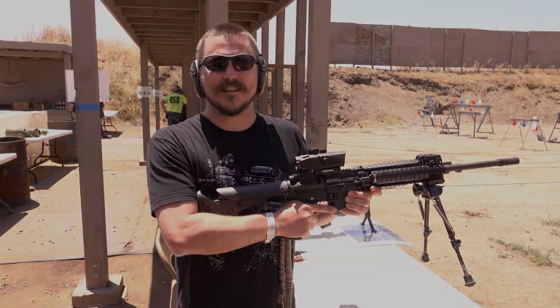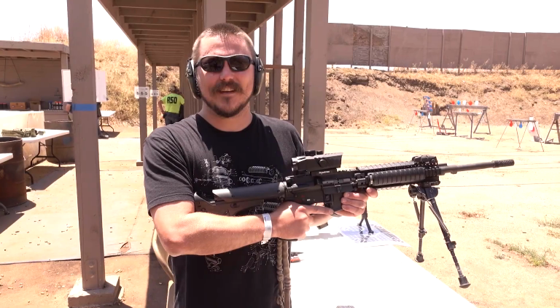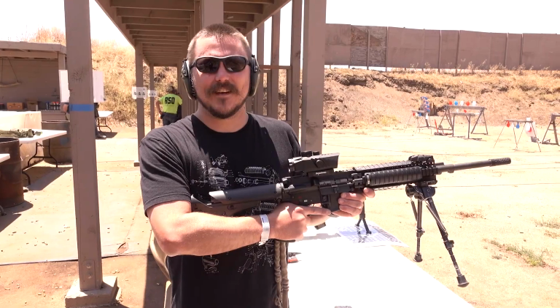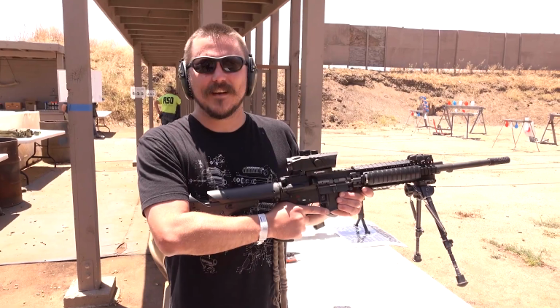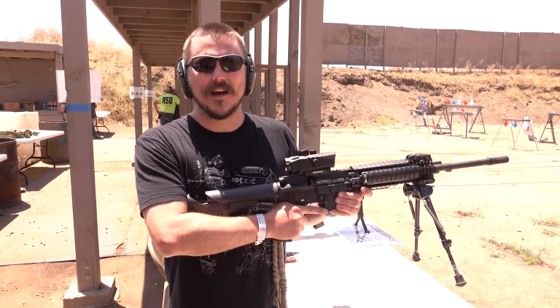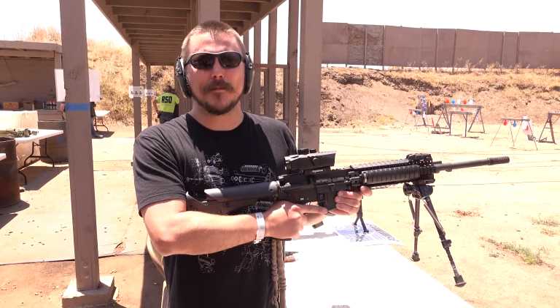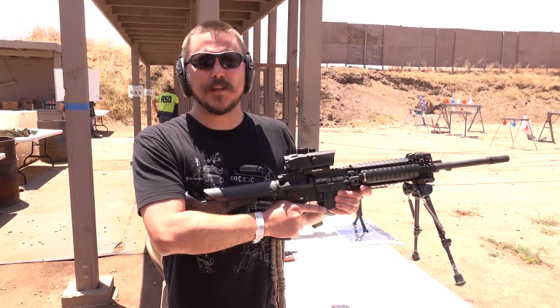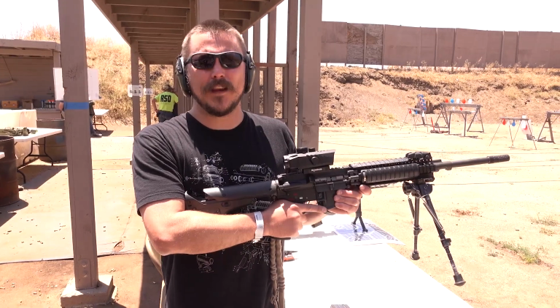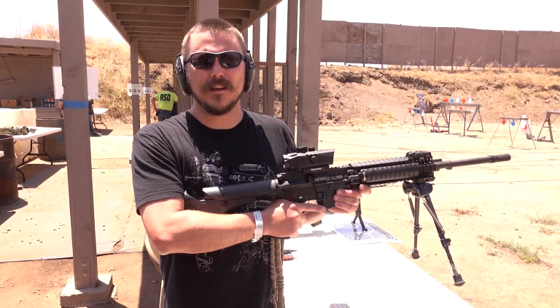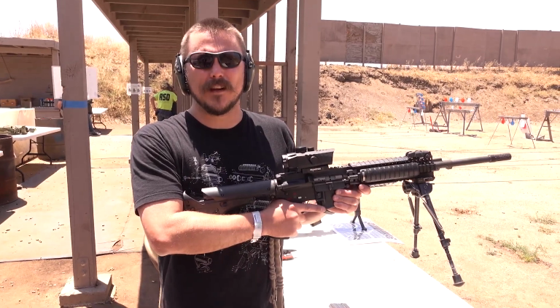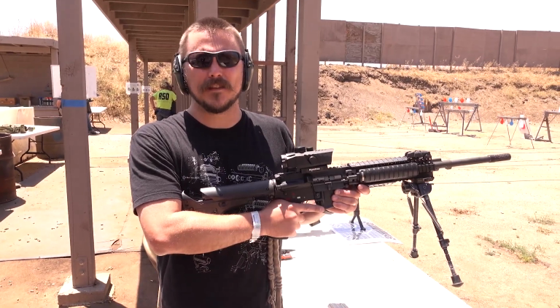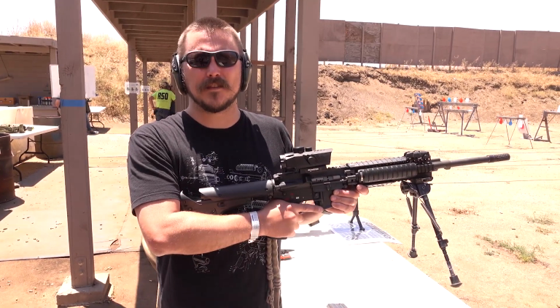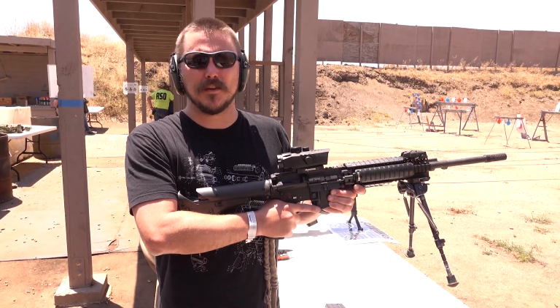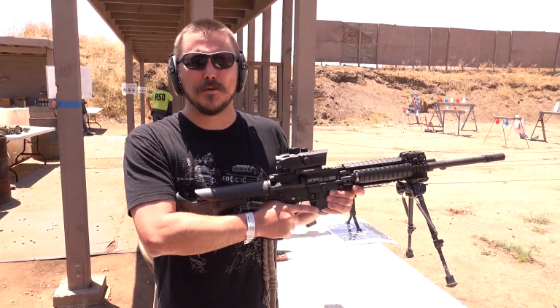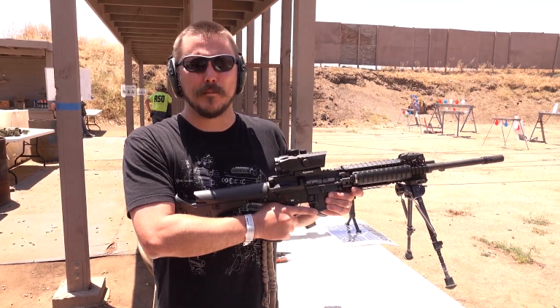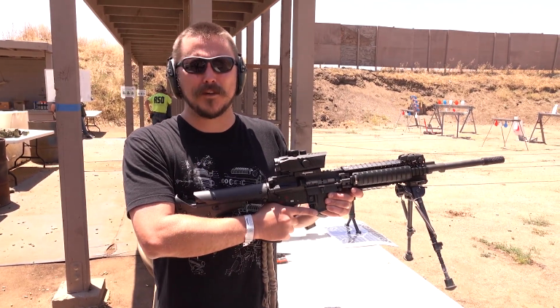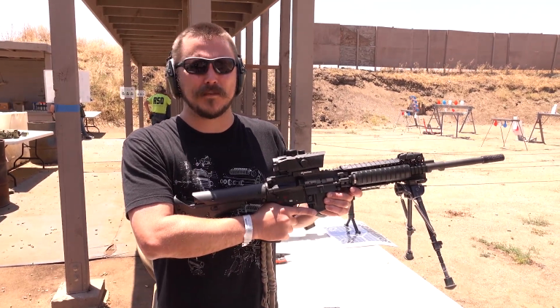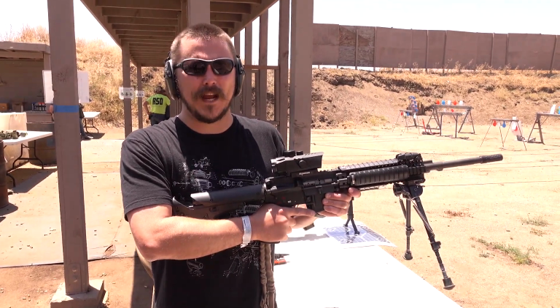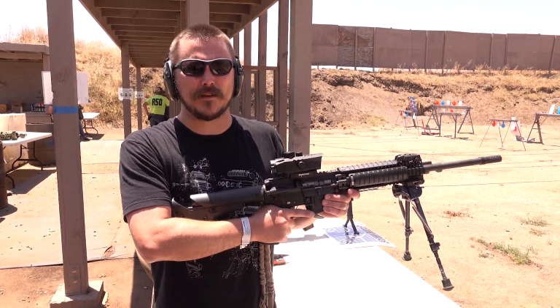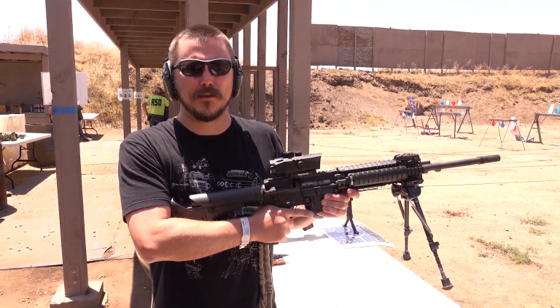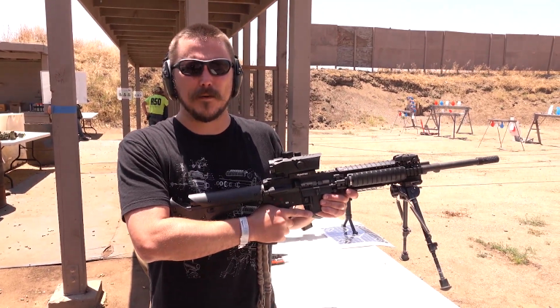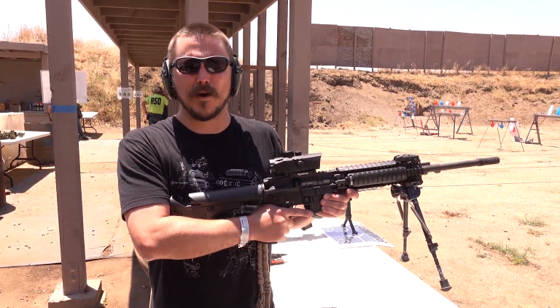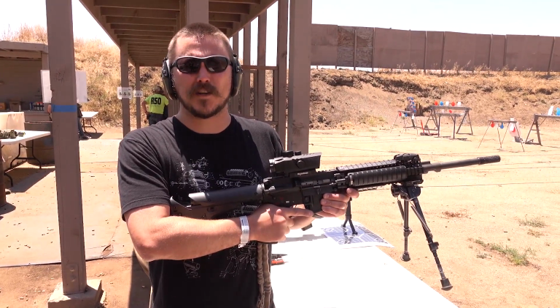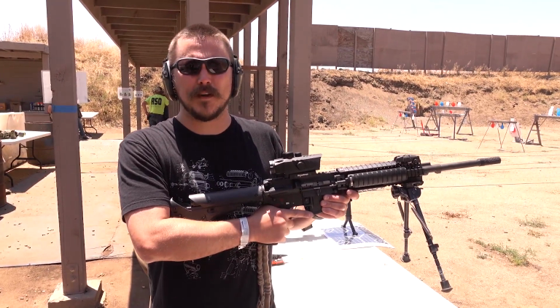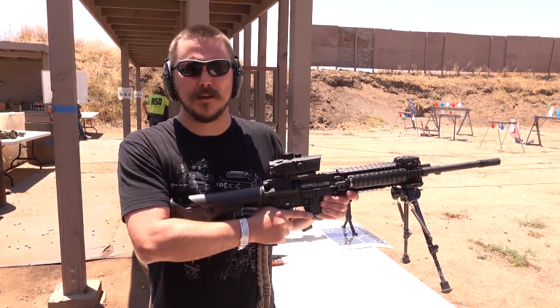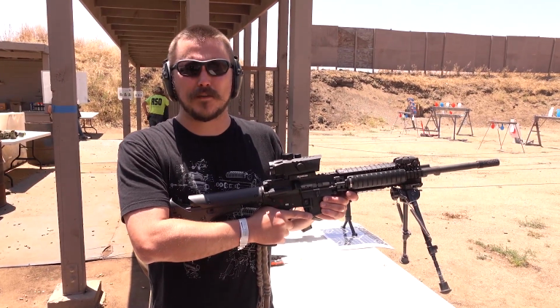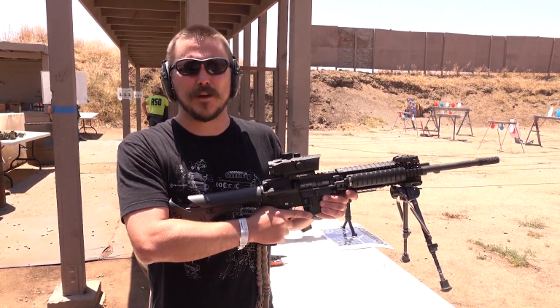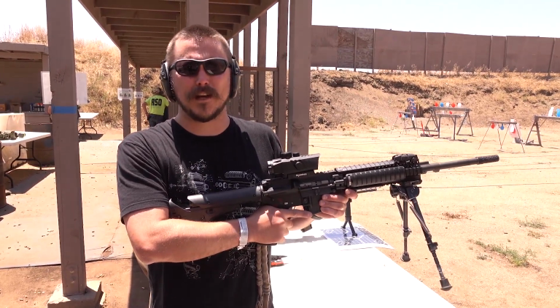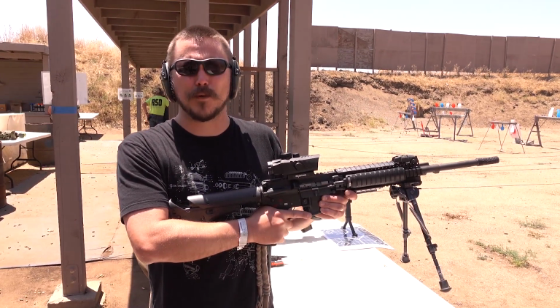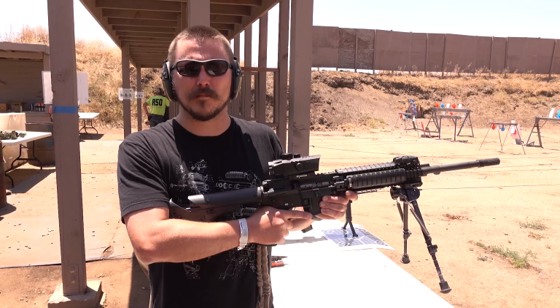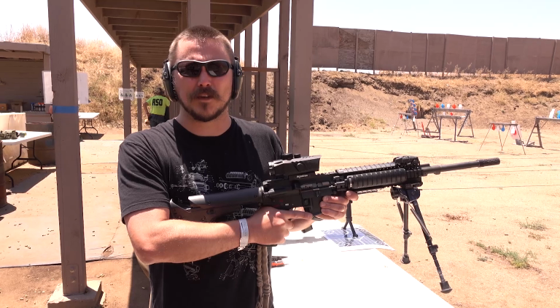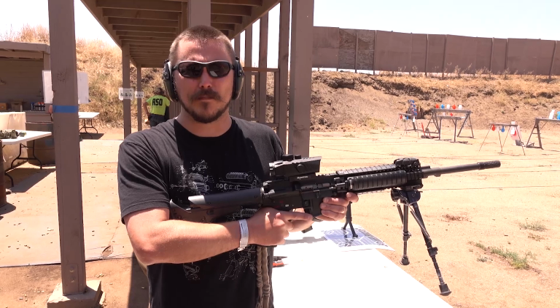Hi, I'm Shane, and this is the new Monstrum Tactical Marksman 3X Prism Scope.